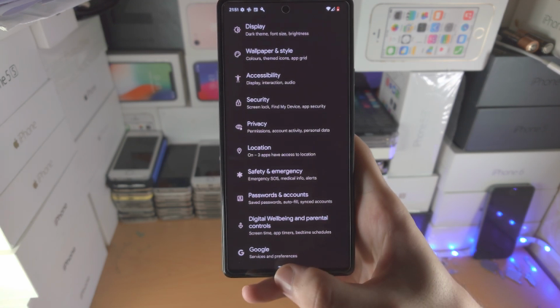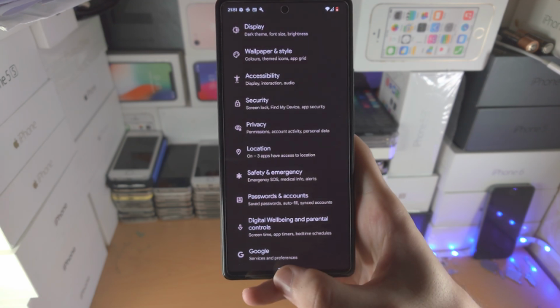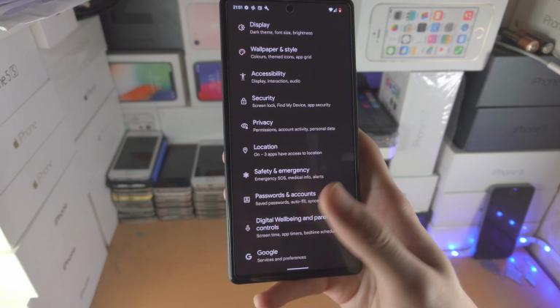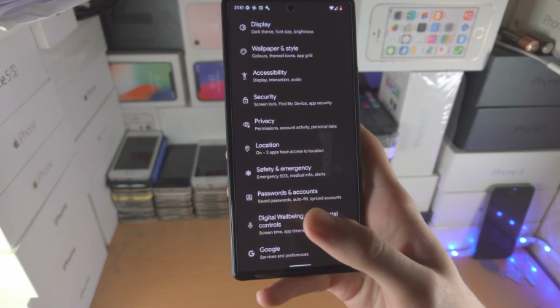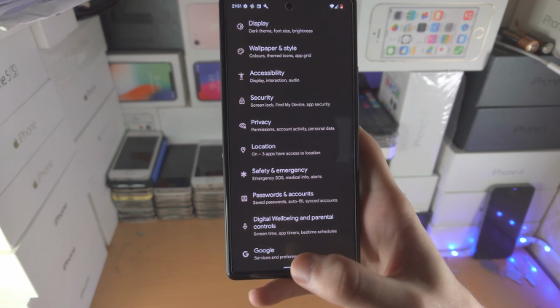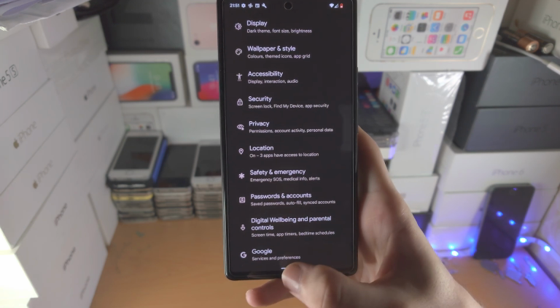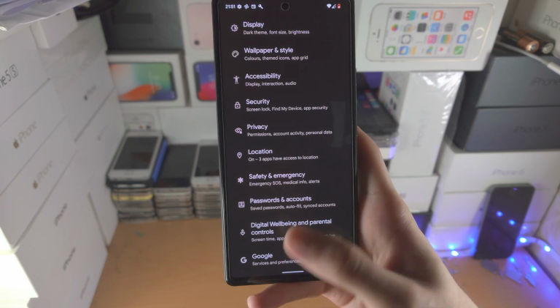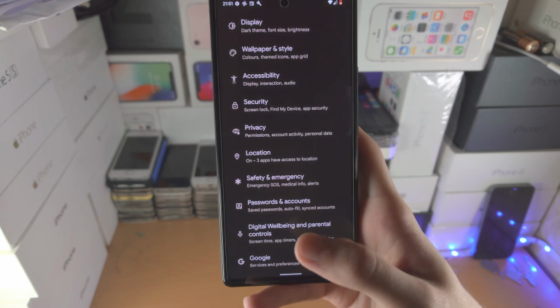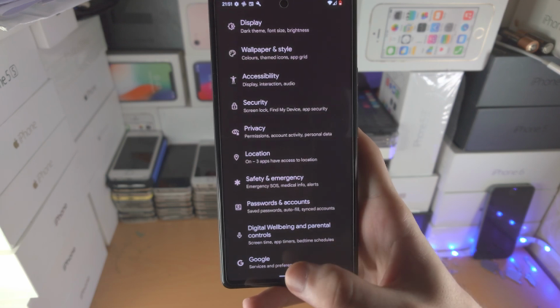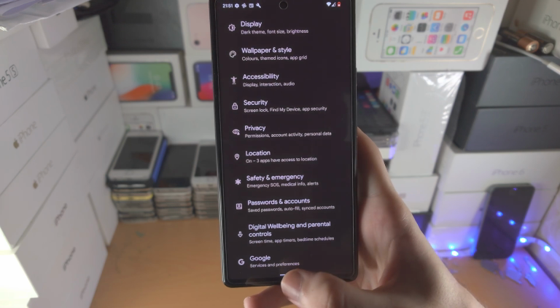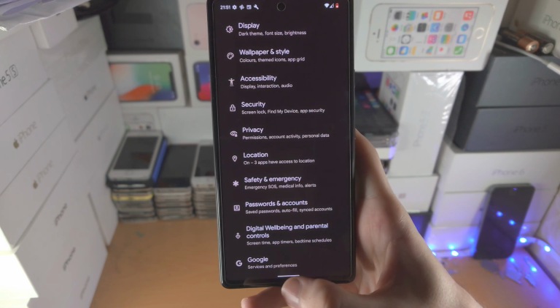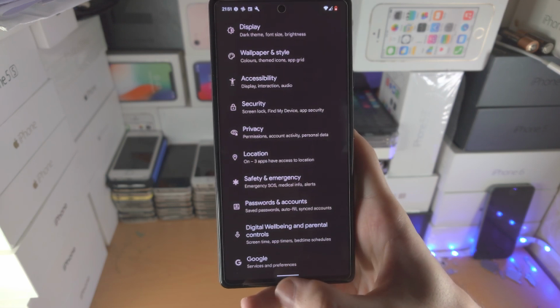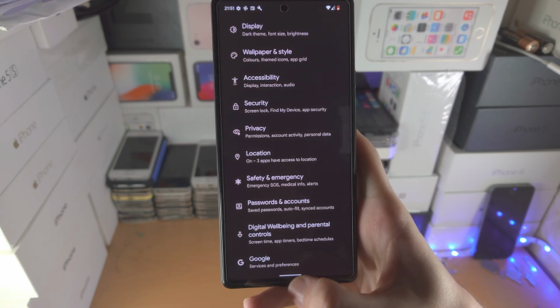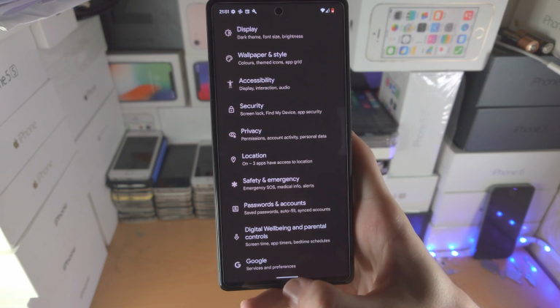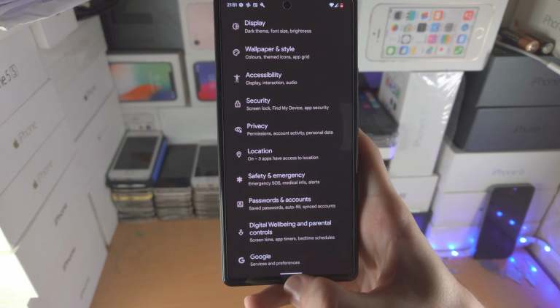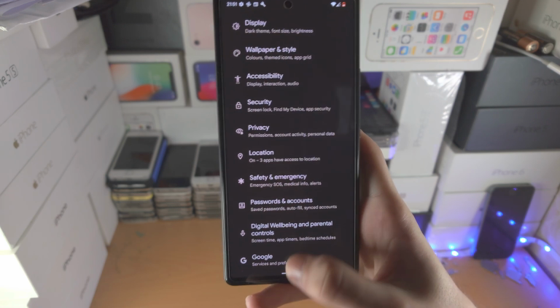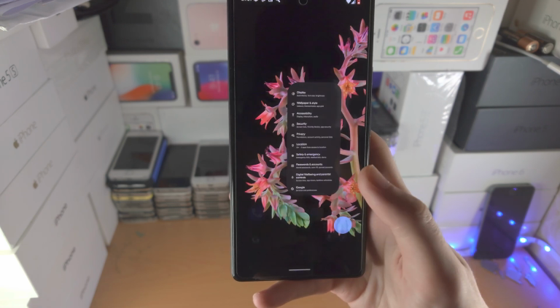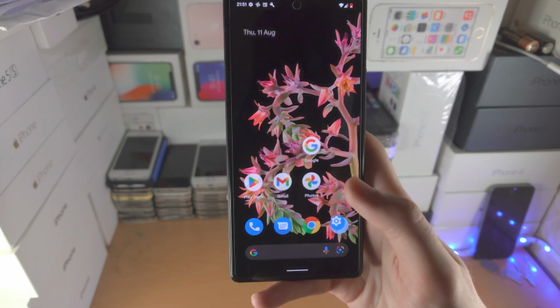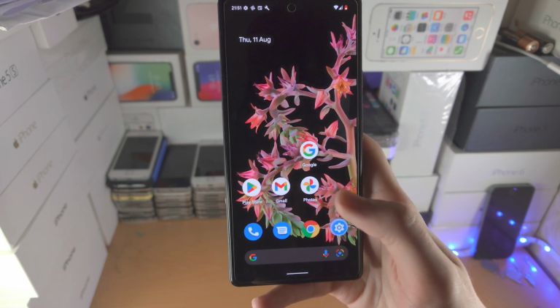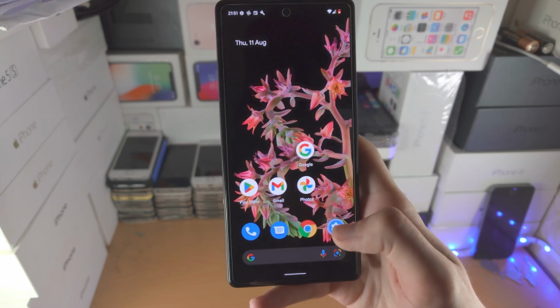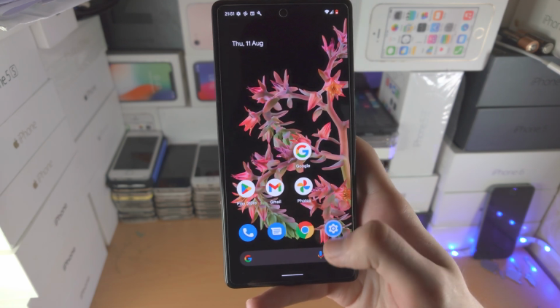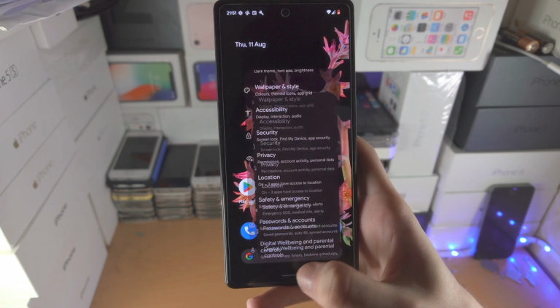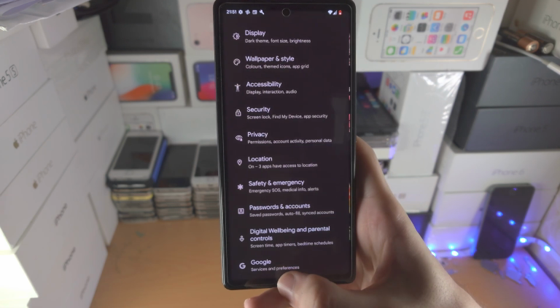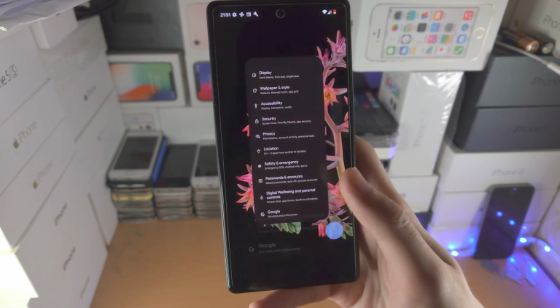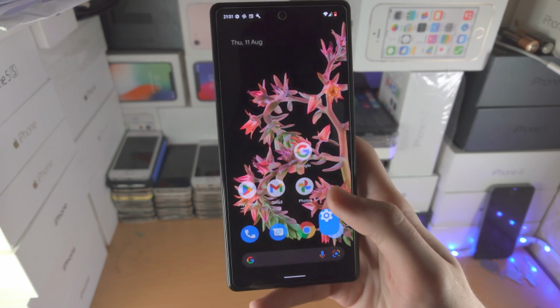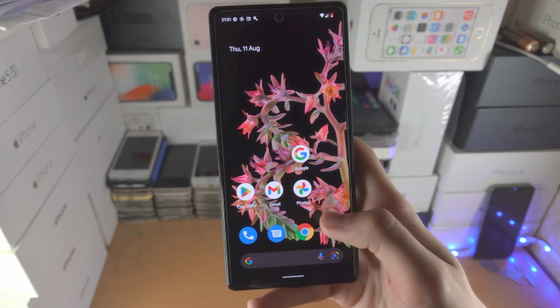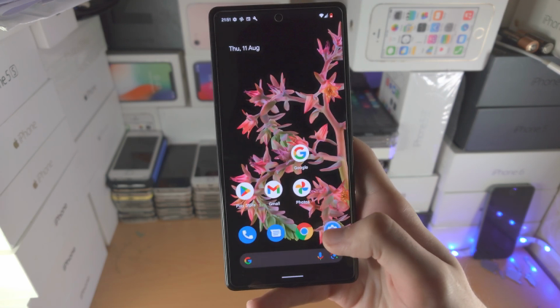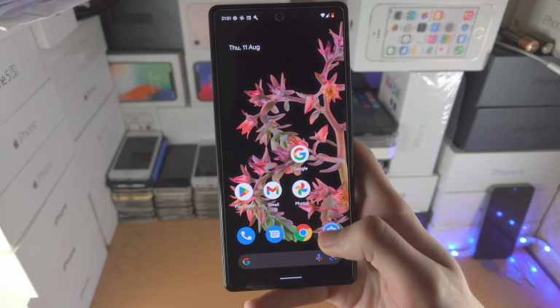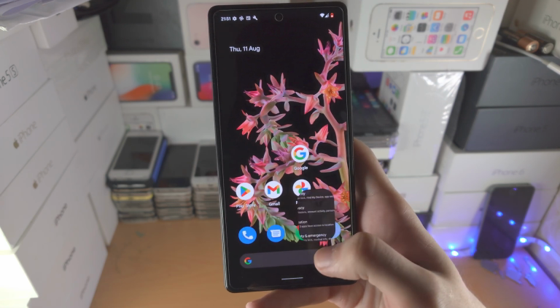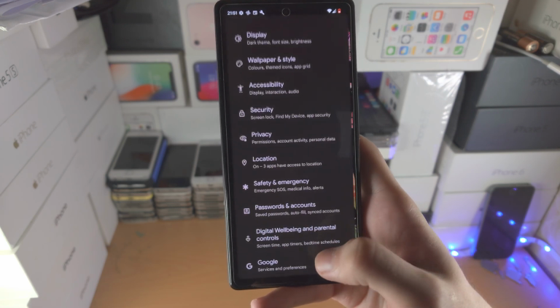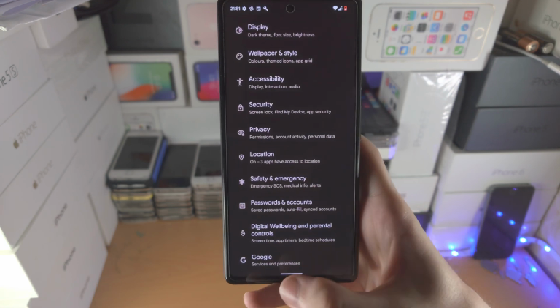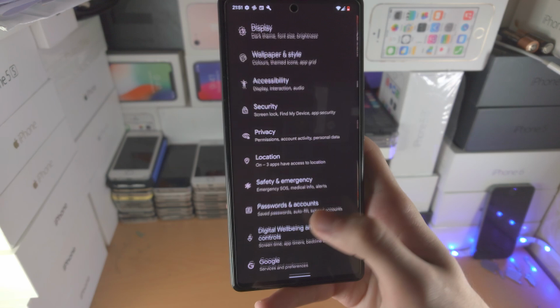You just flick up — so flick up with one finger from this white bar, do a little flick and you go home.